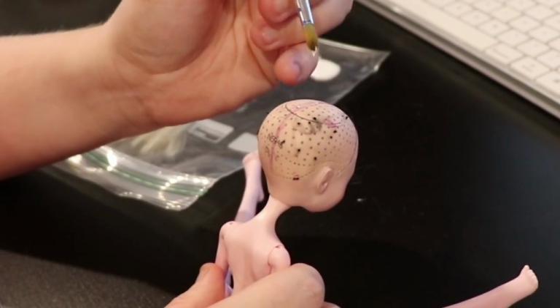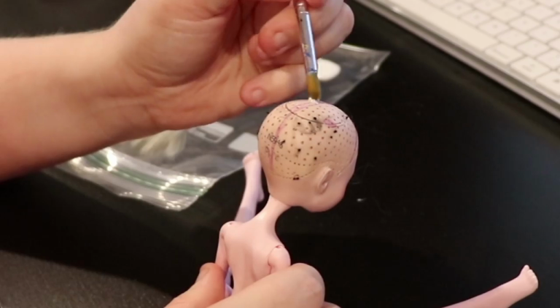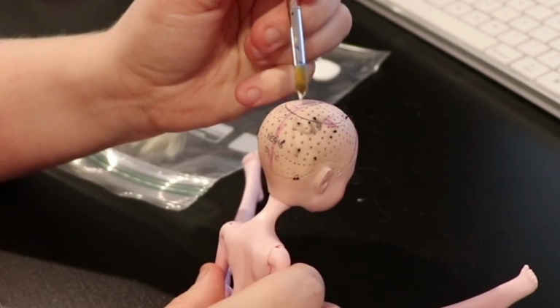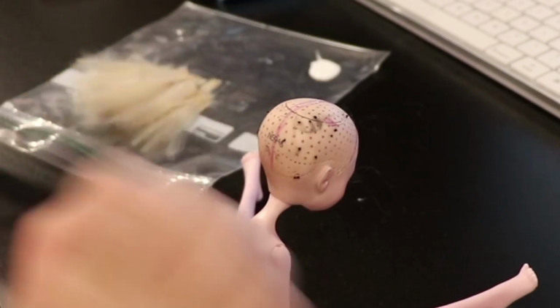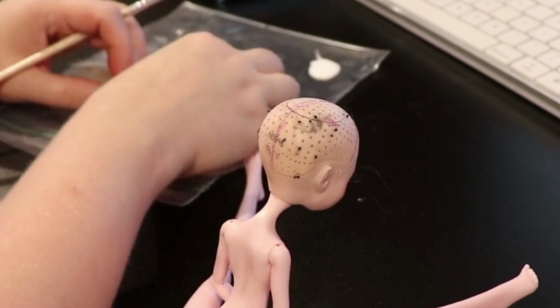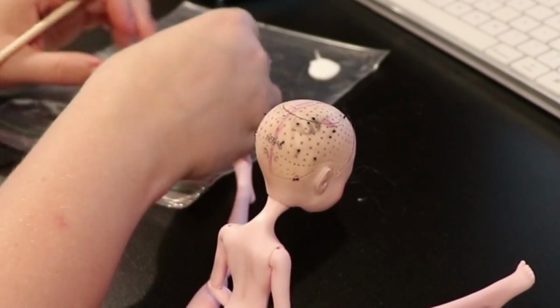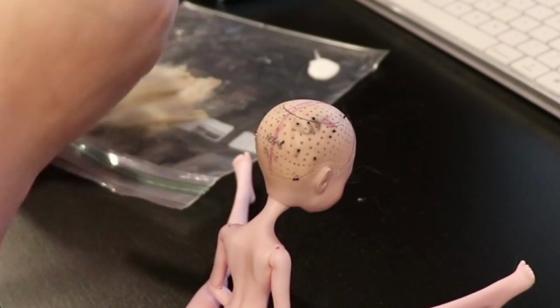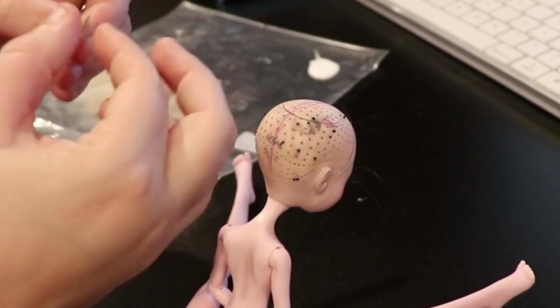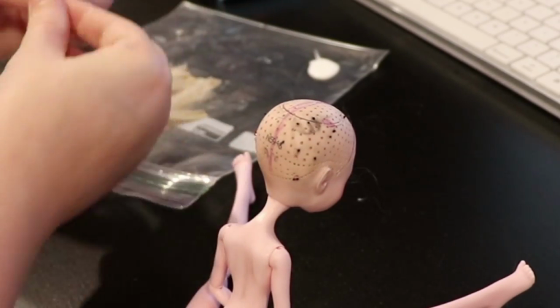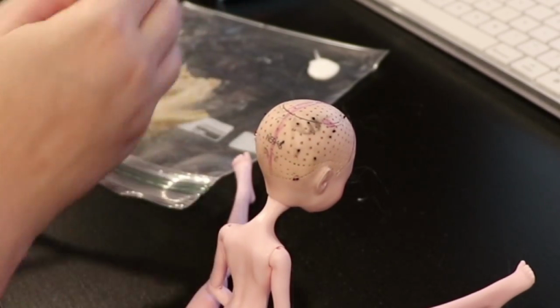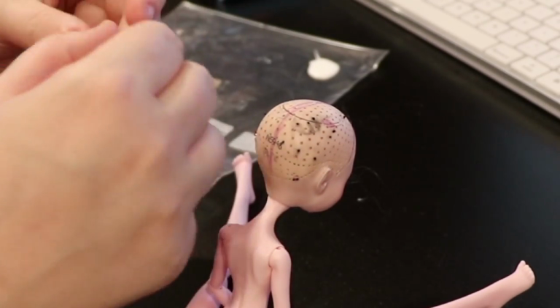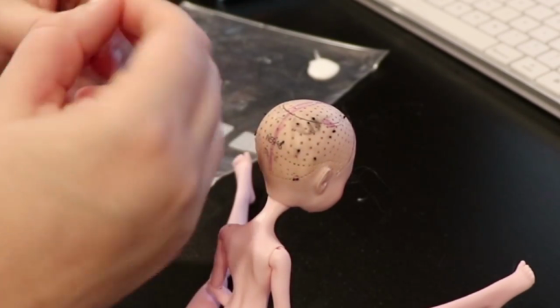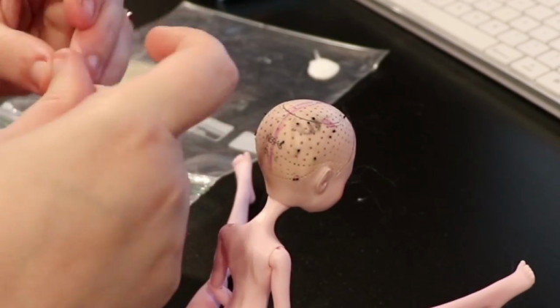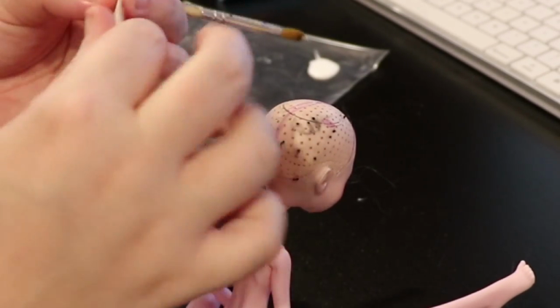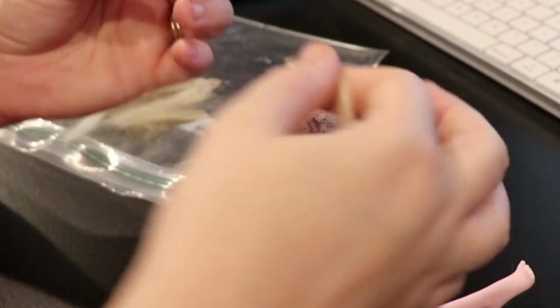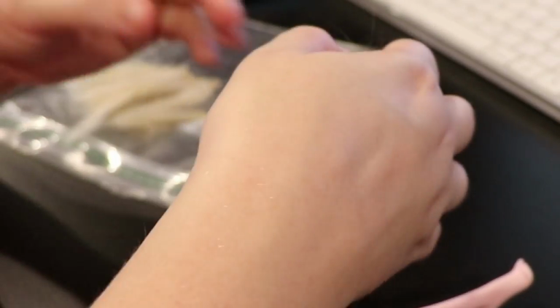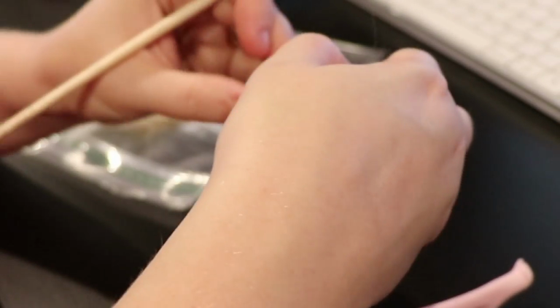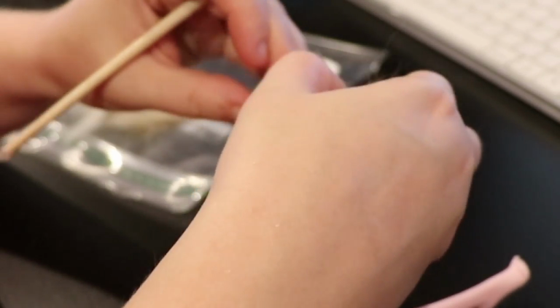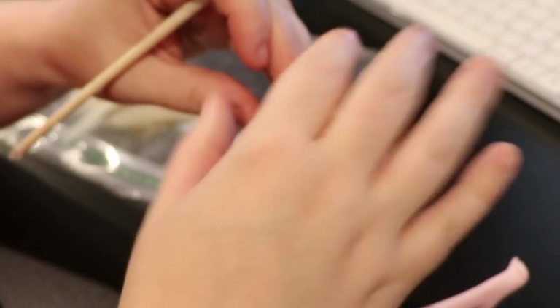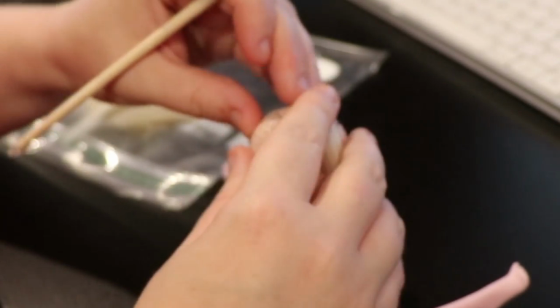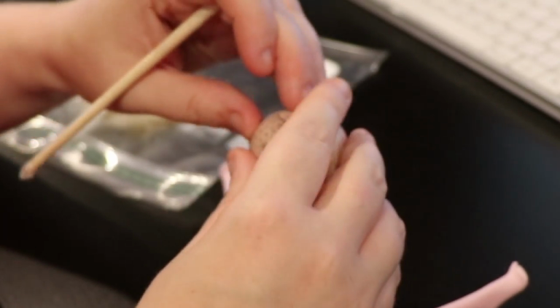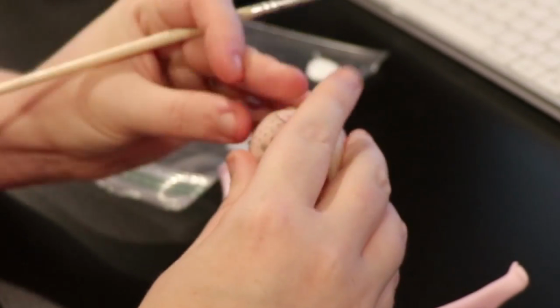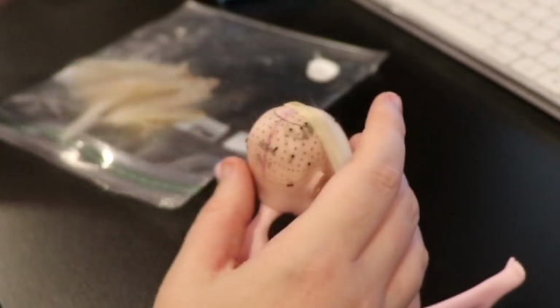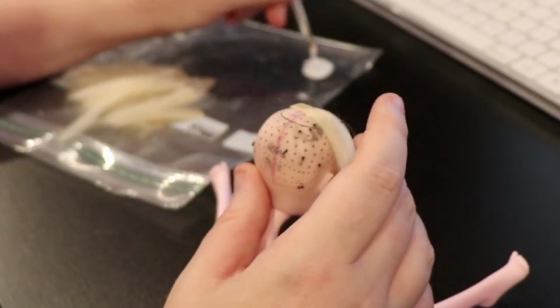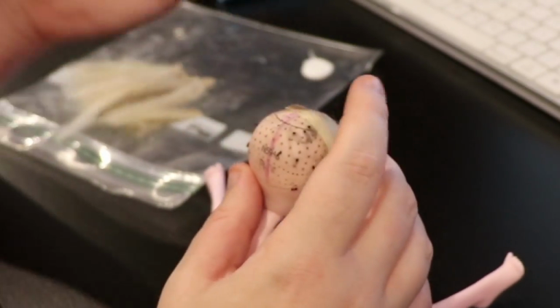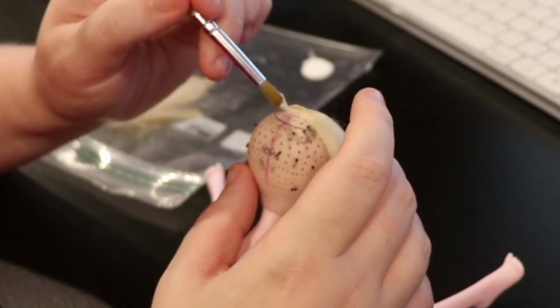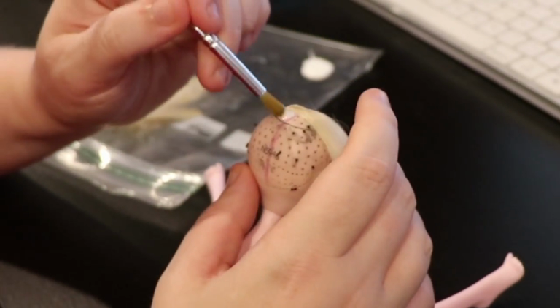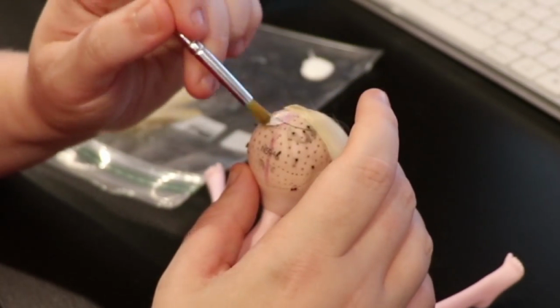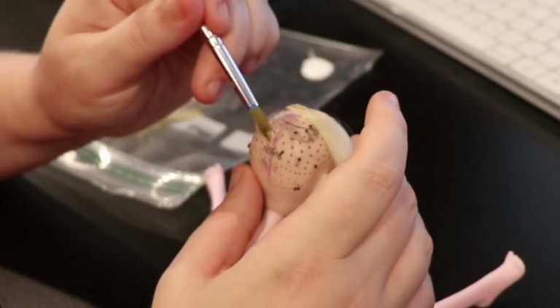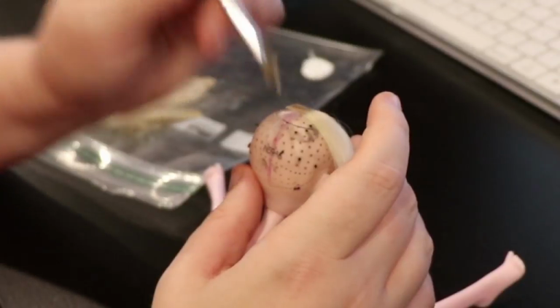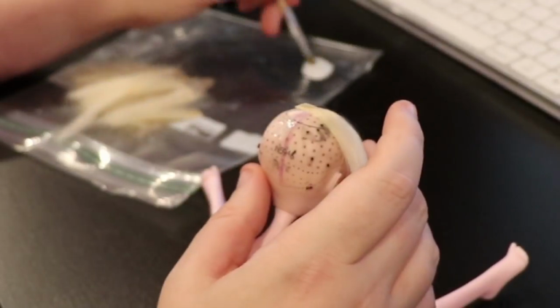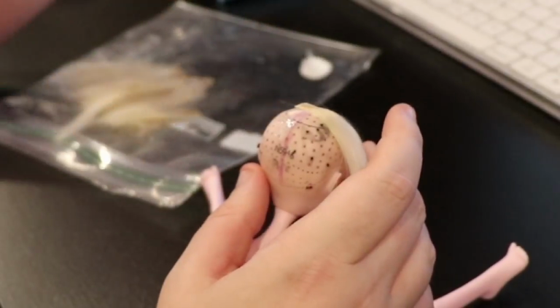I made a bunch of thin wefts off screen. To see how I make those, please check out my Sailor Venus wig video.